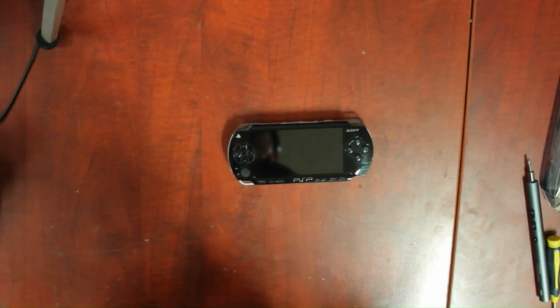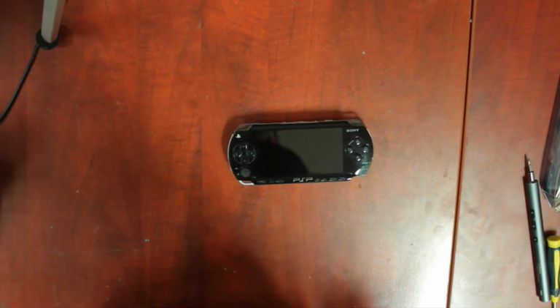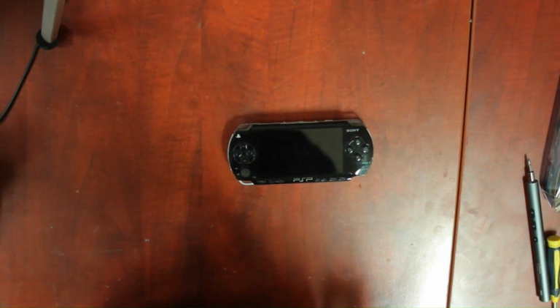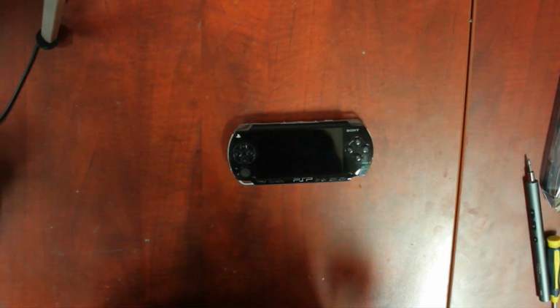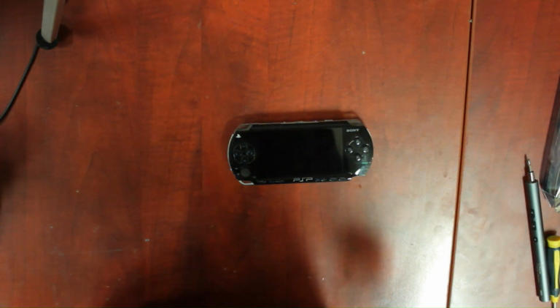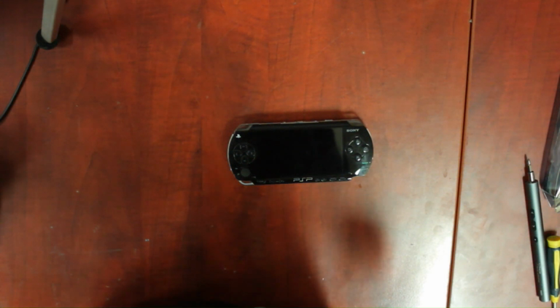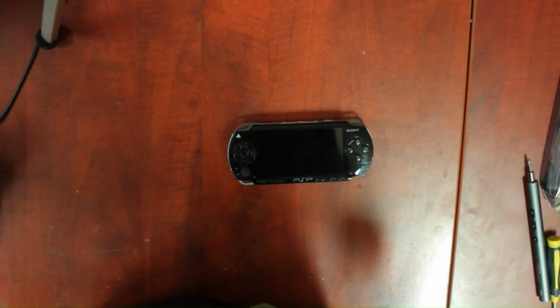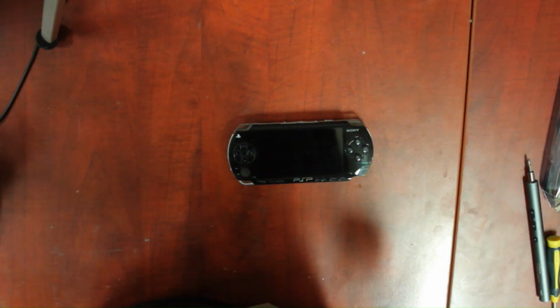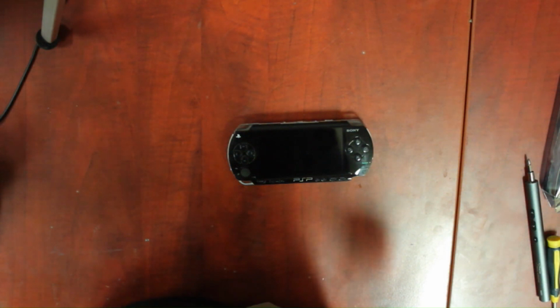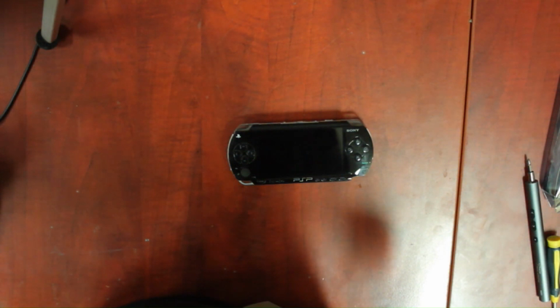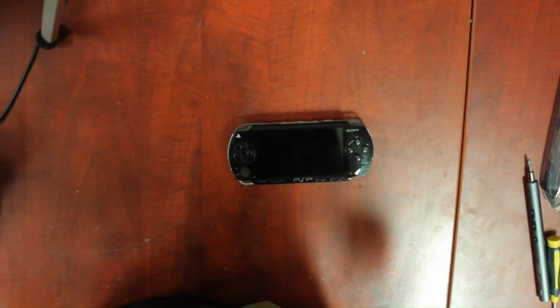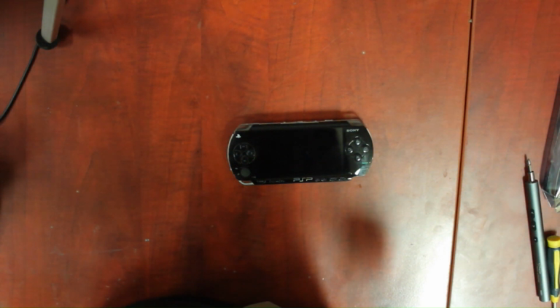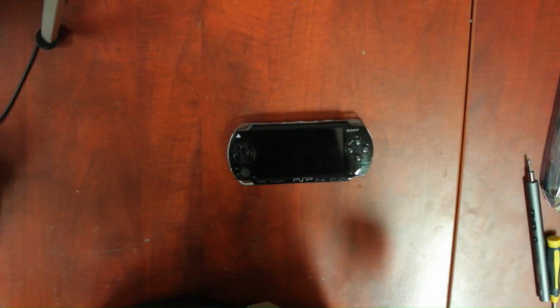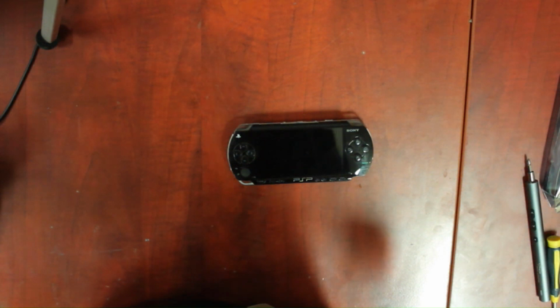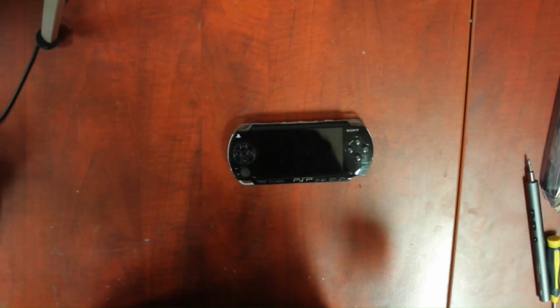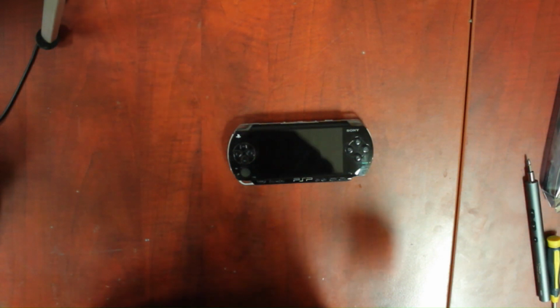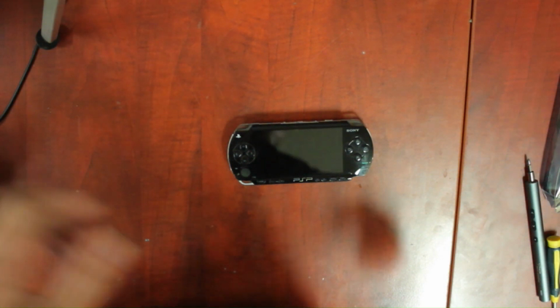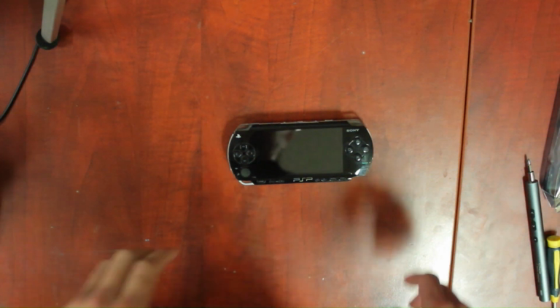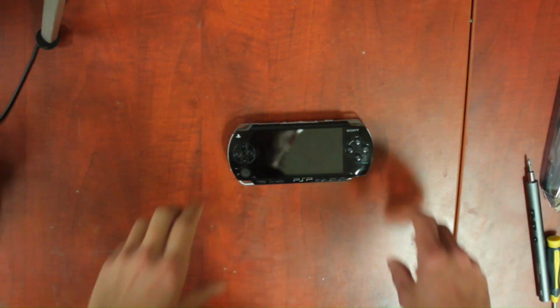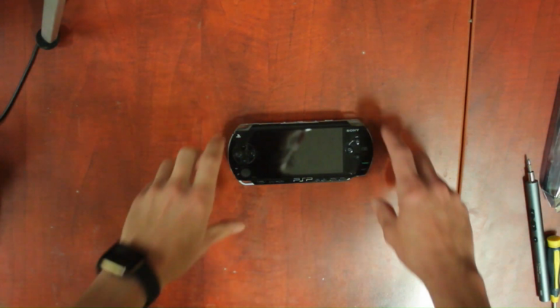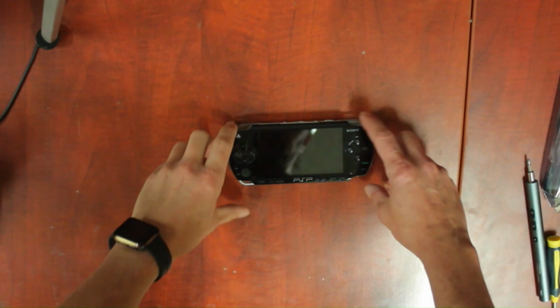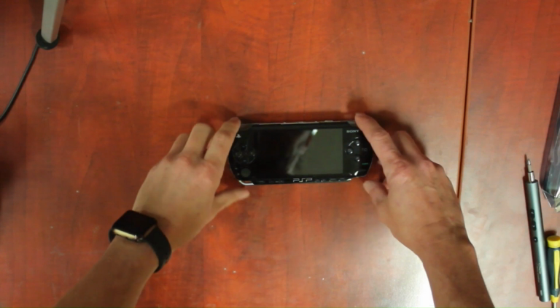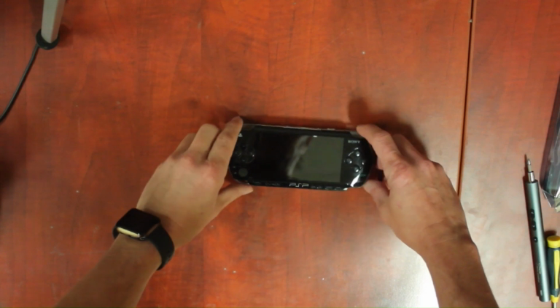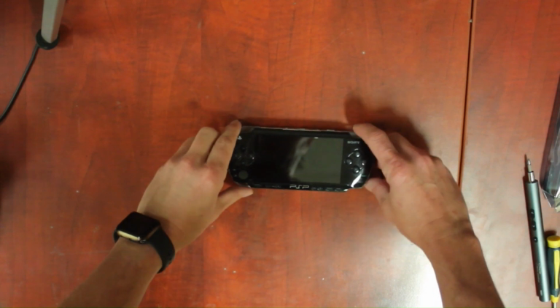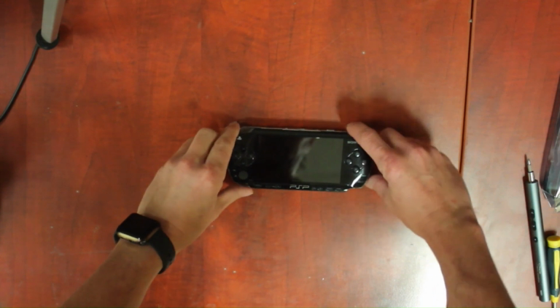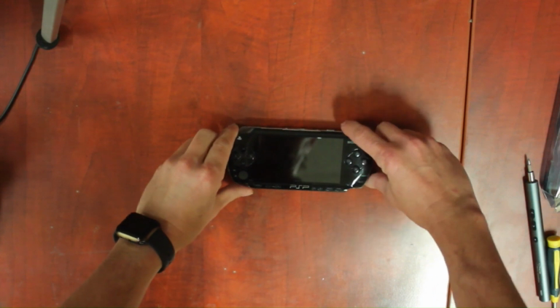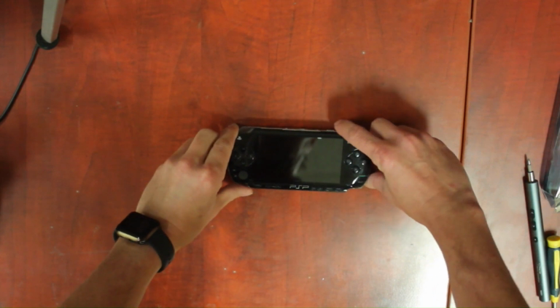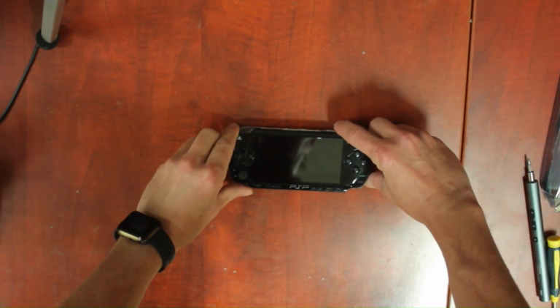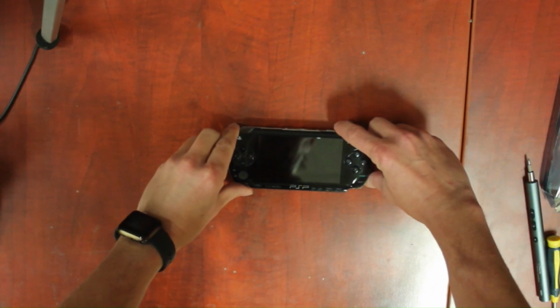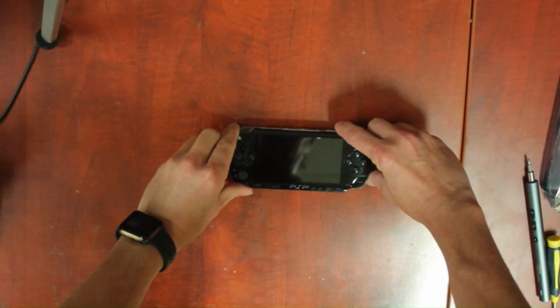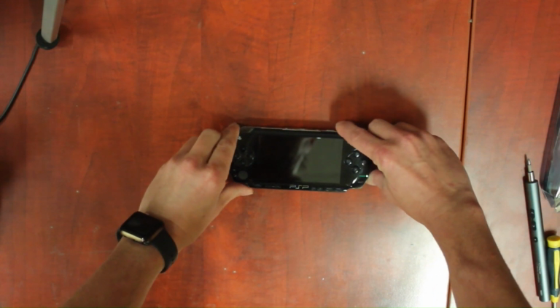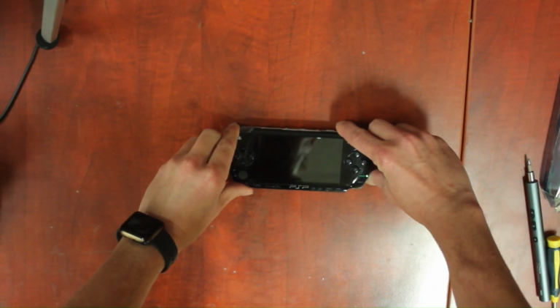Welcome to our video on cleaning the PSP and getting it ready for the PSPi version 6.